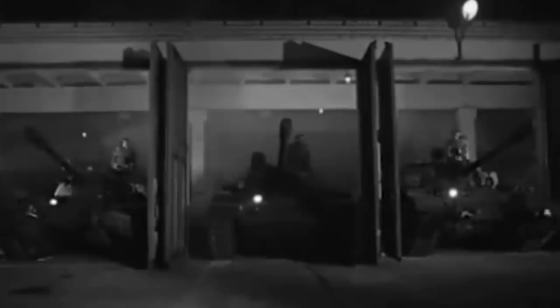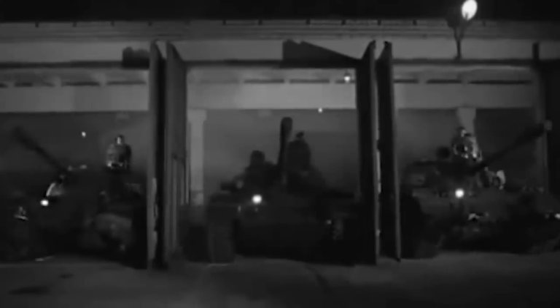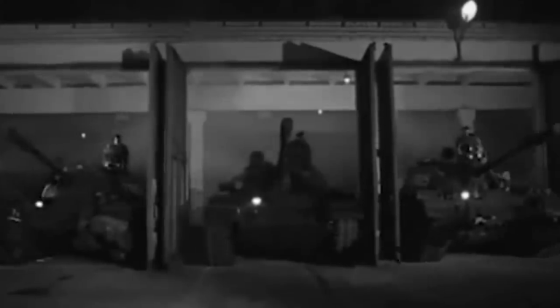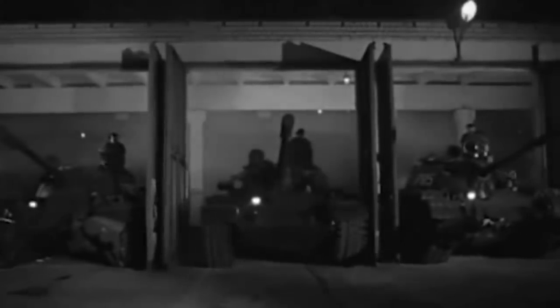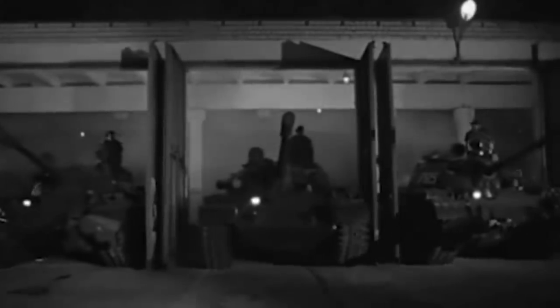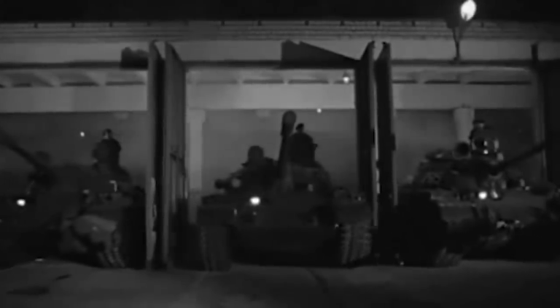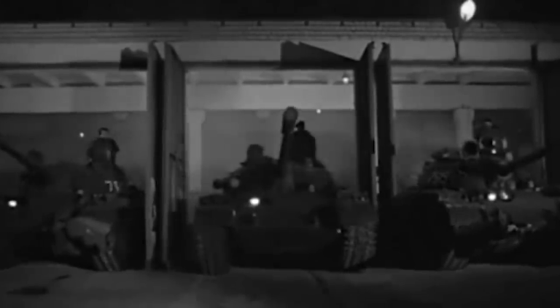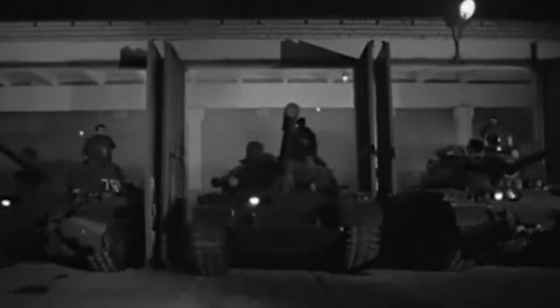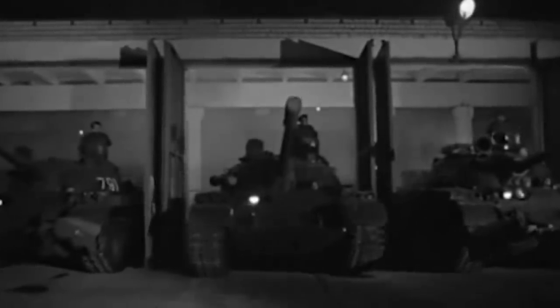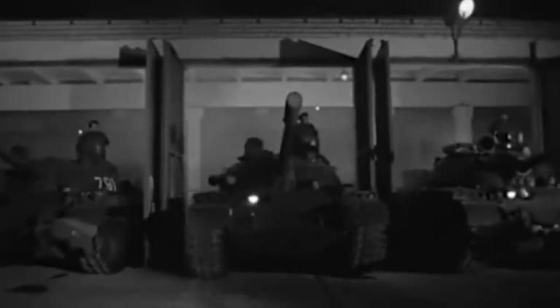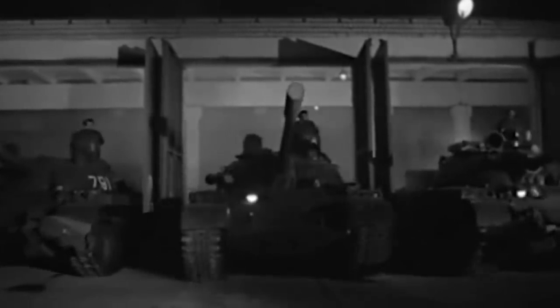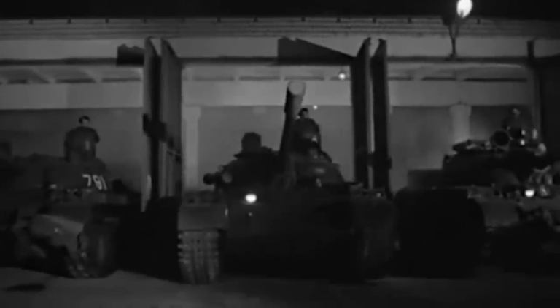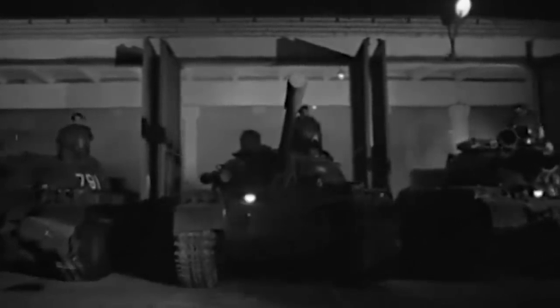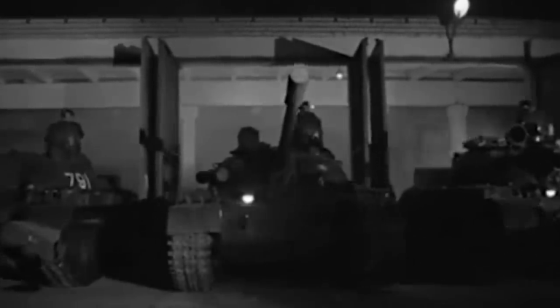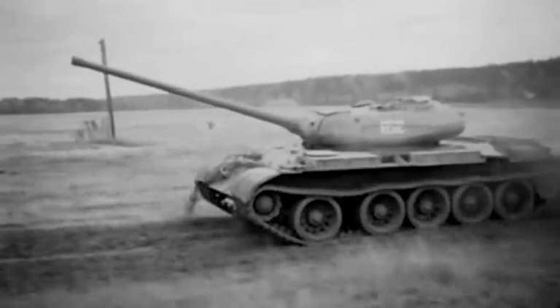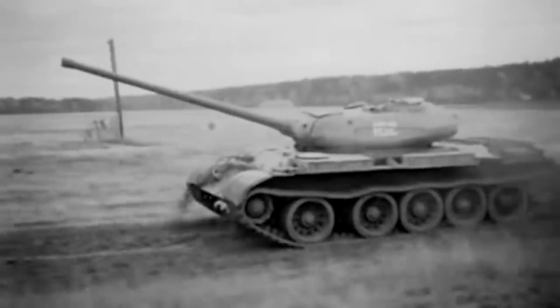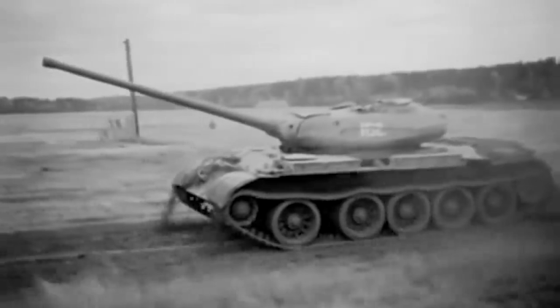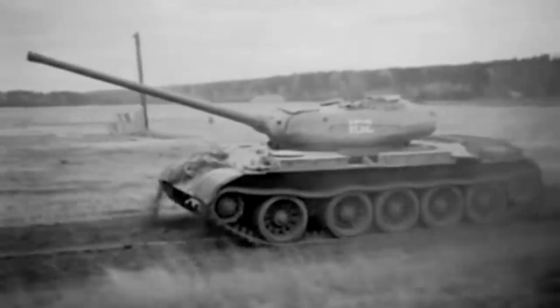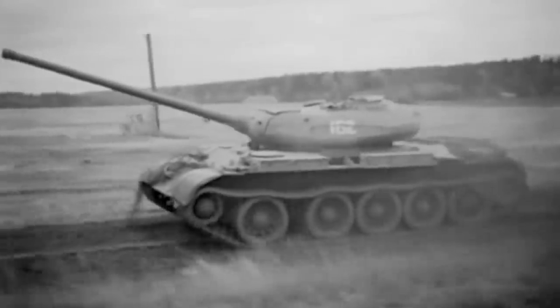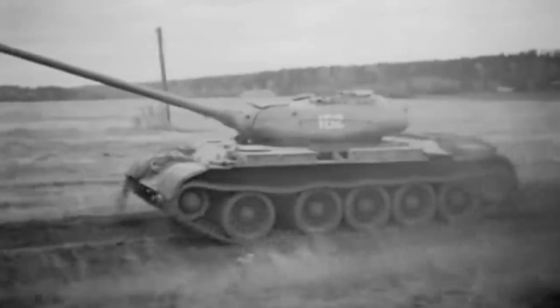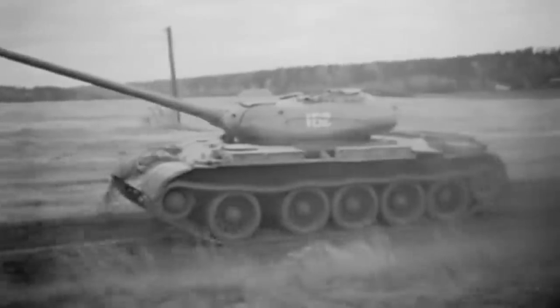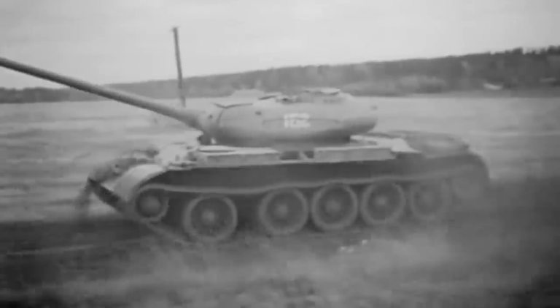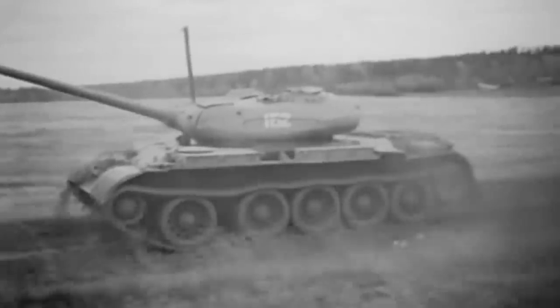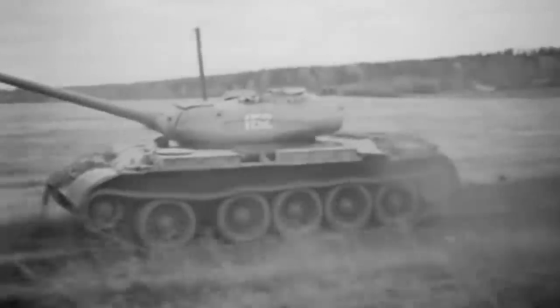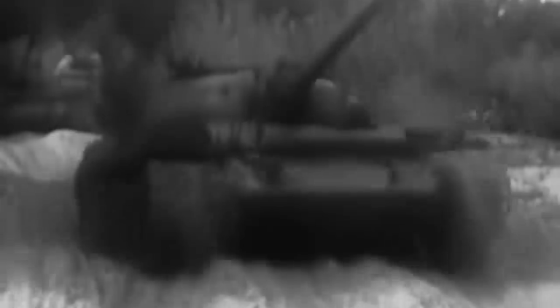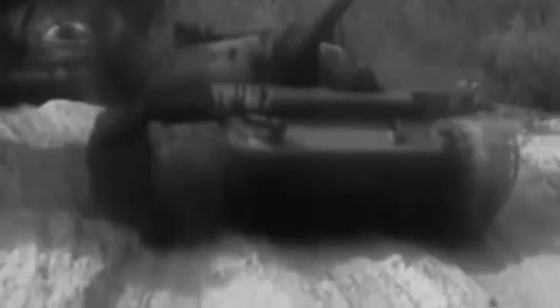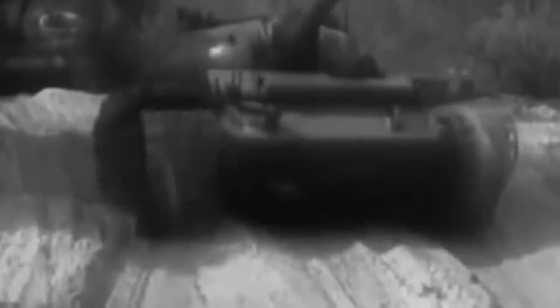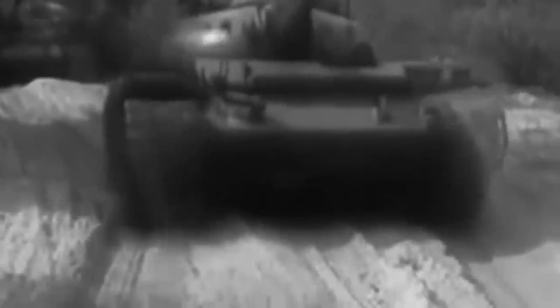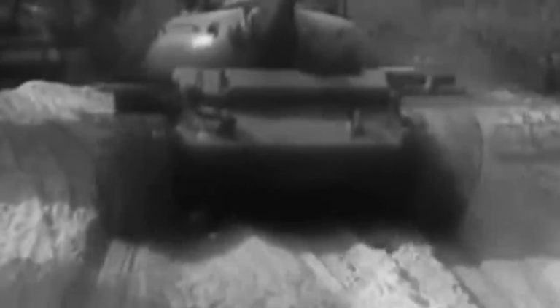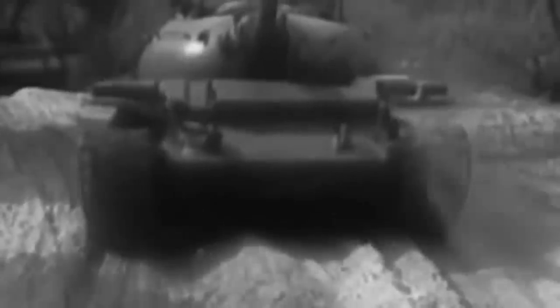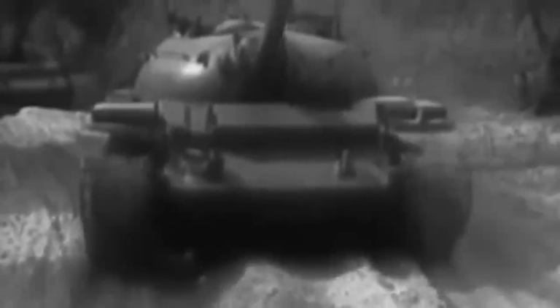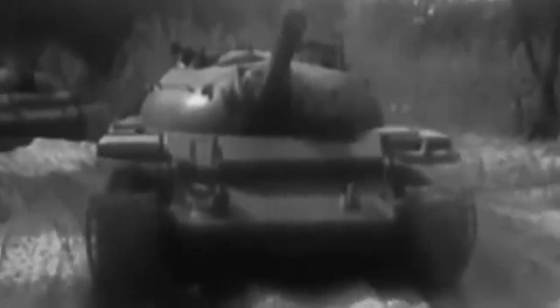The Soviet rise to power following World War II could not have been possible without the Russian T-54/55 series combat tanks.